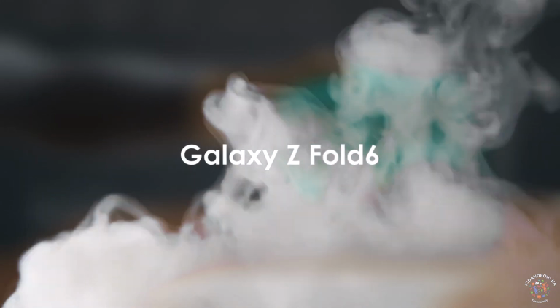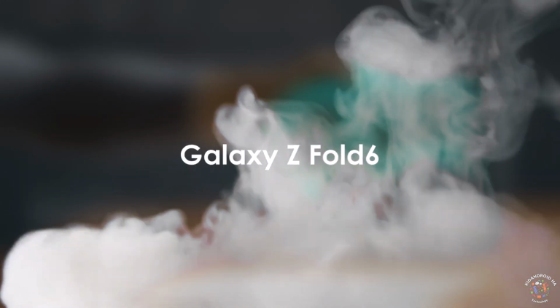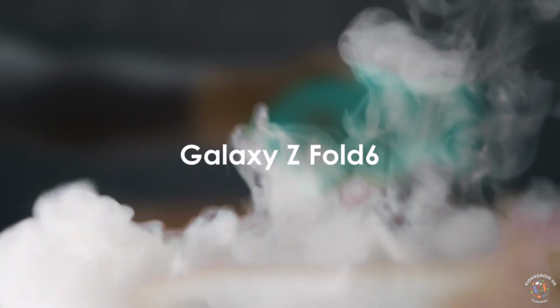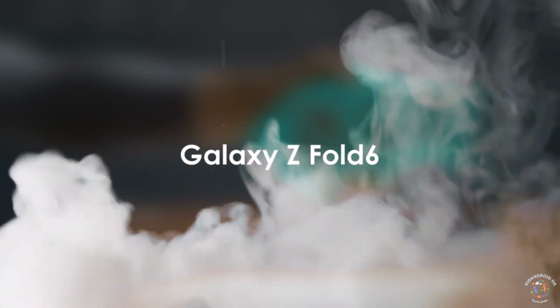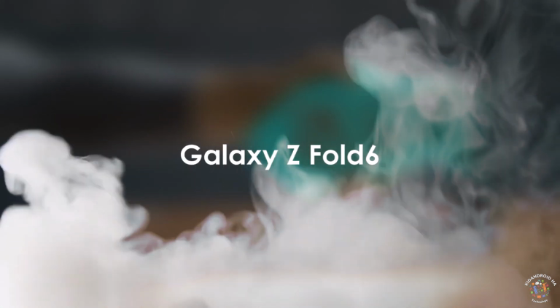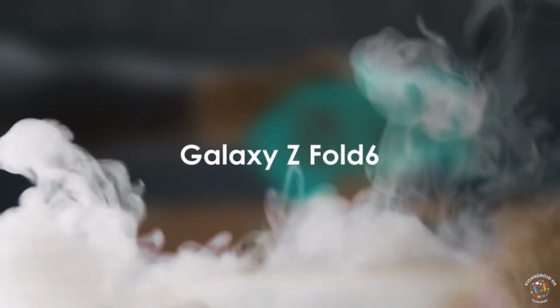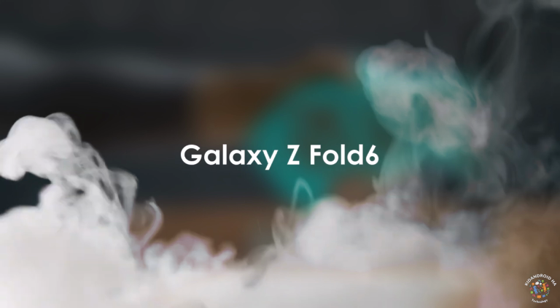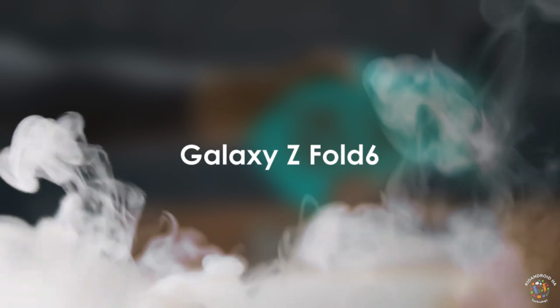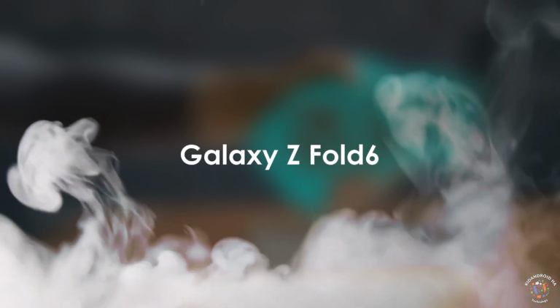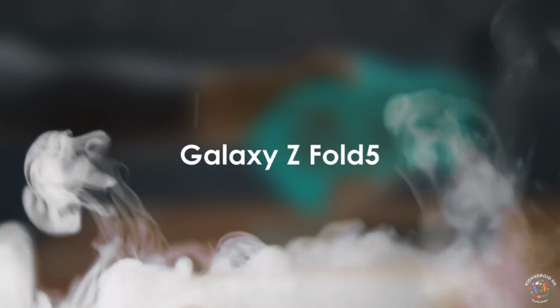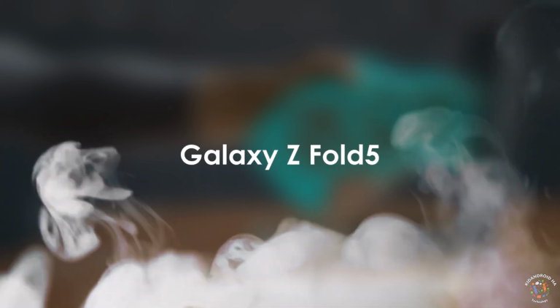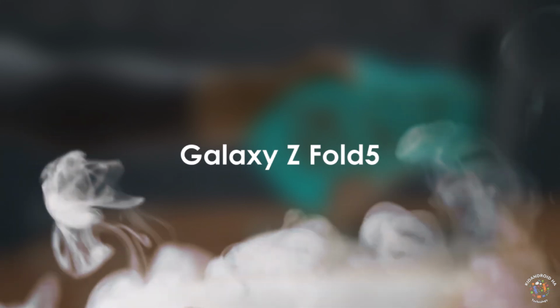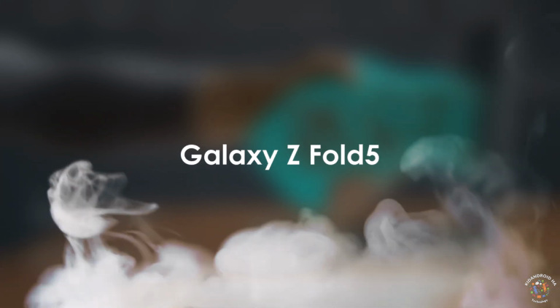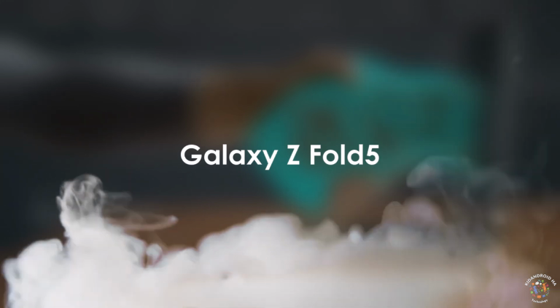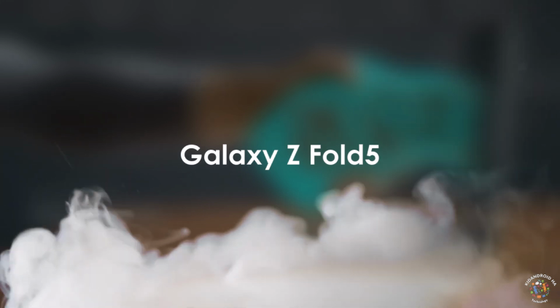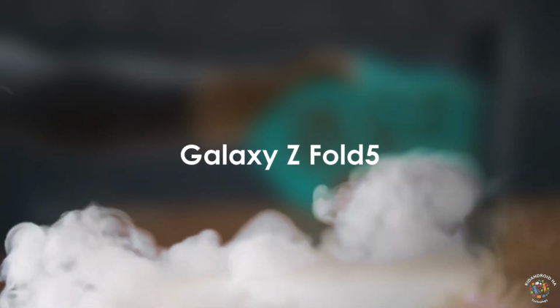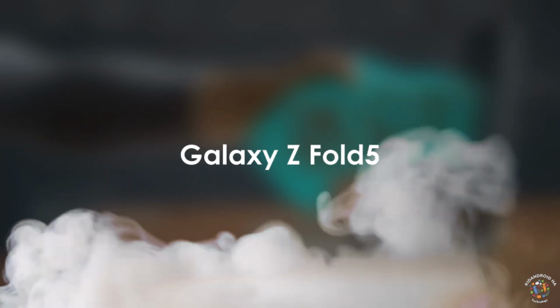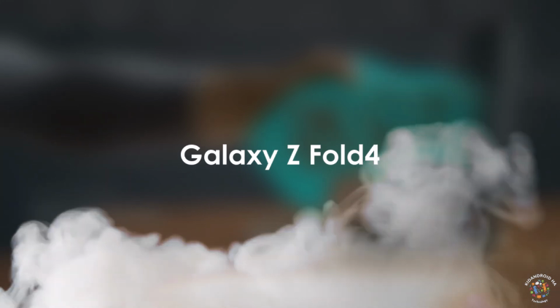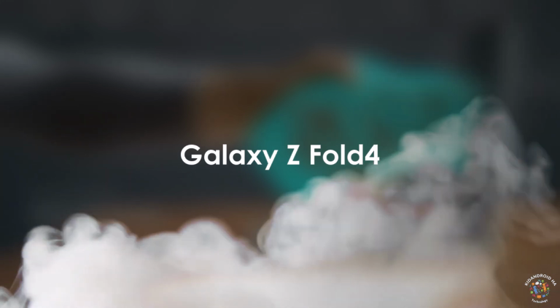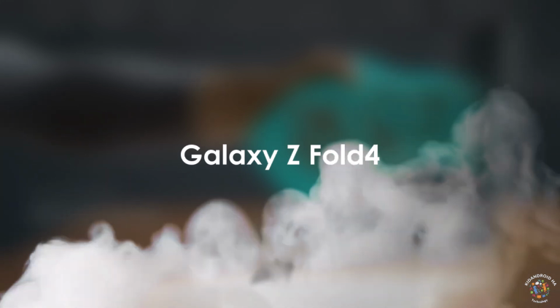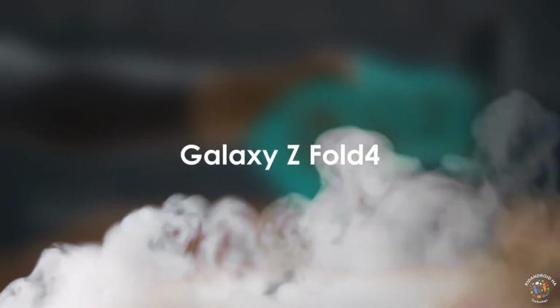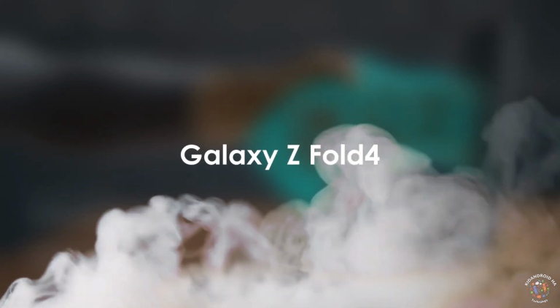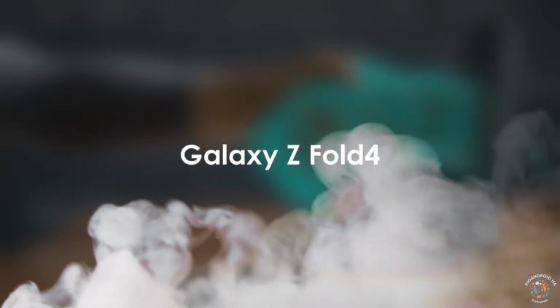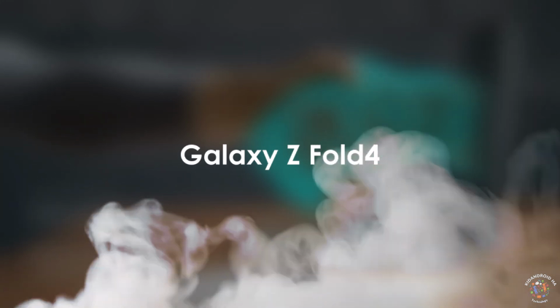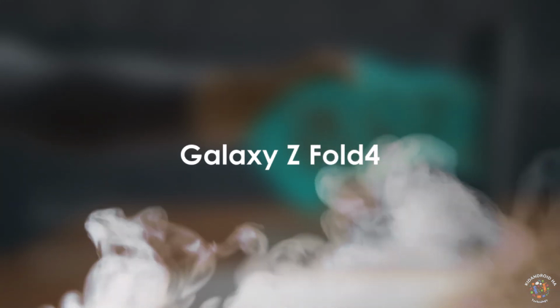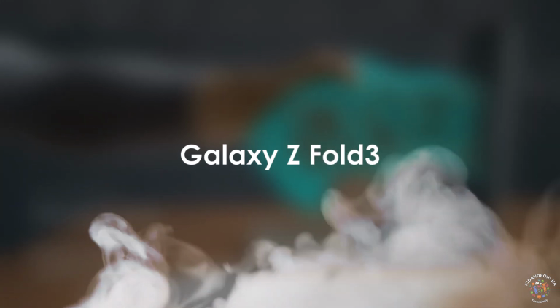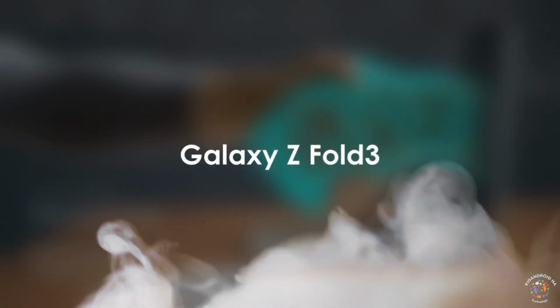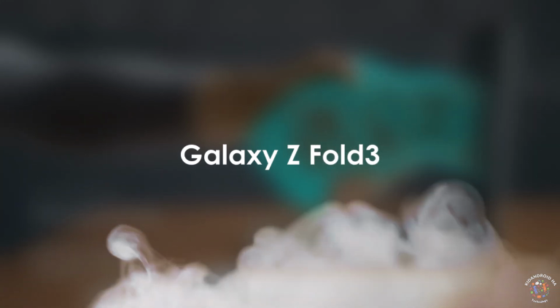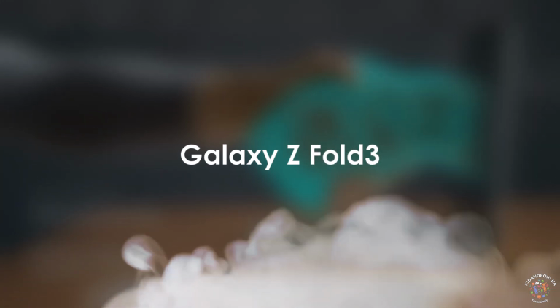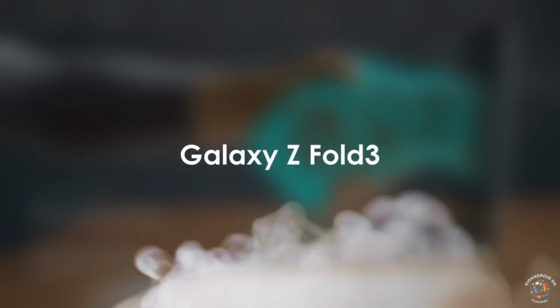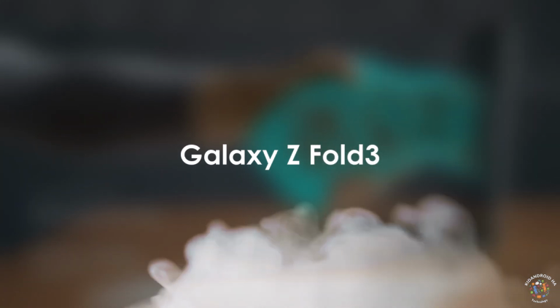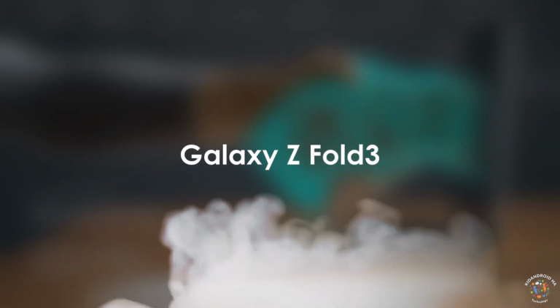Also included are the Galaxy Z Fold 6, Z Fold 5, Z Fold 4, and Z Fold 3.